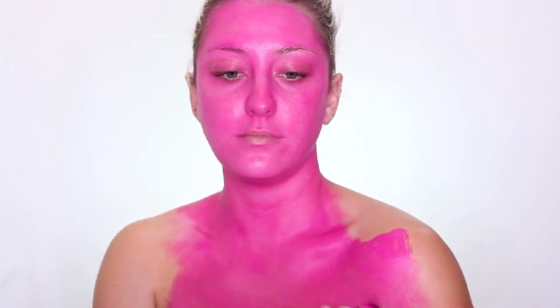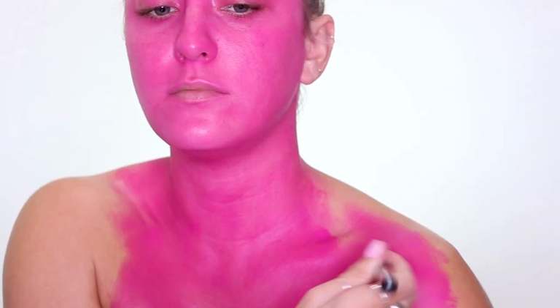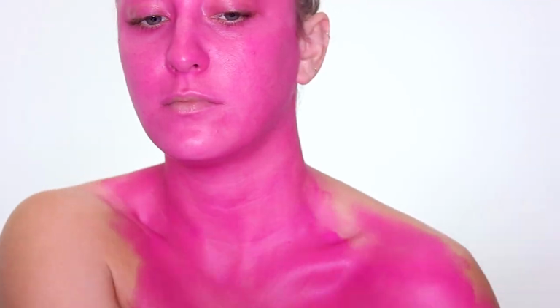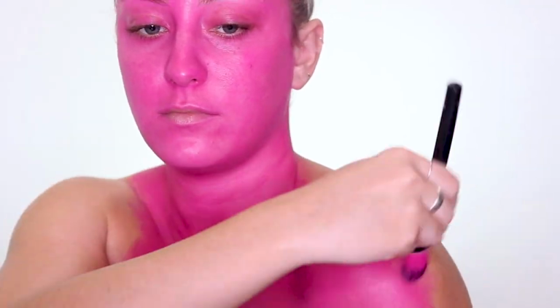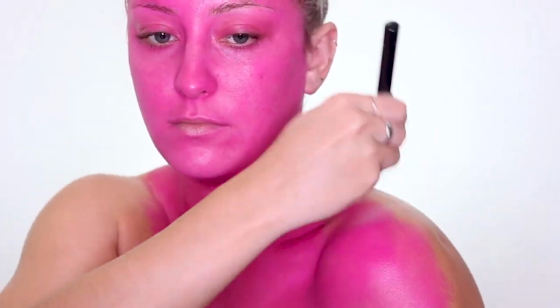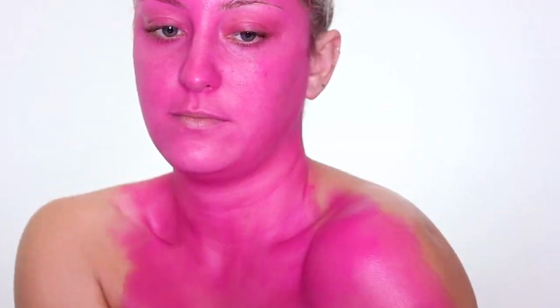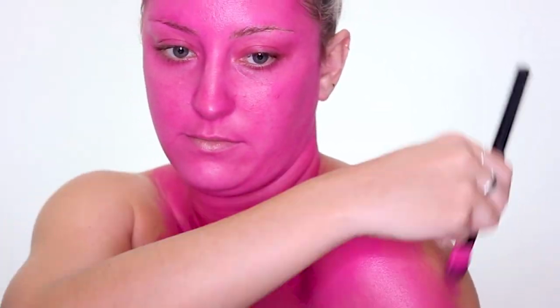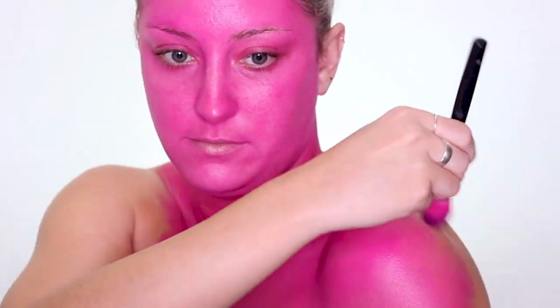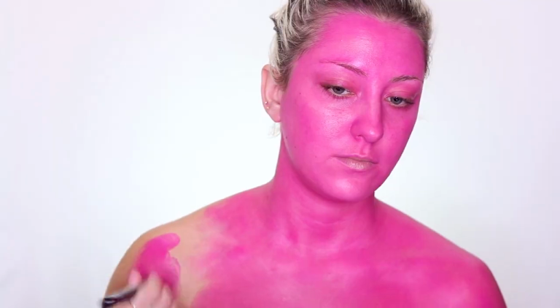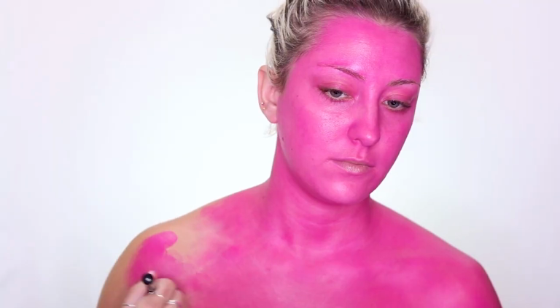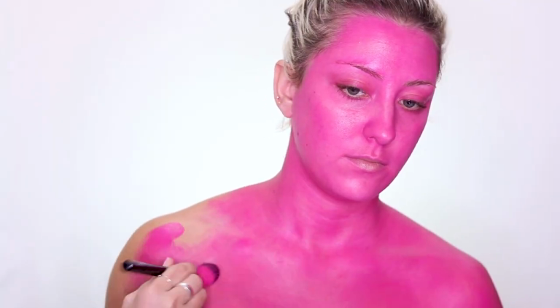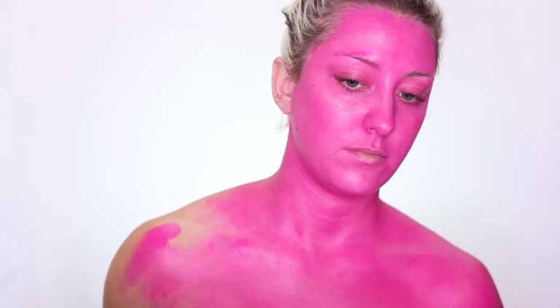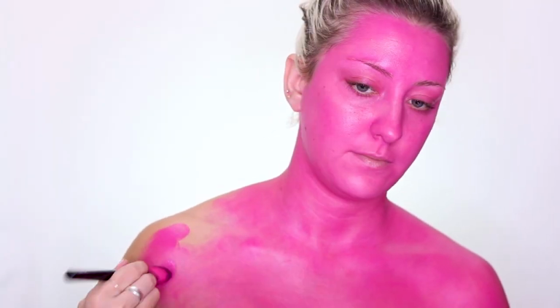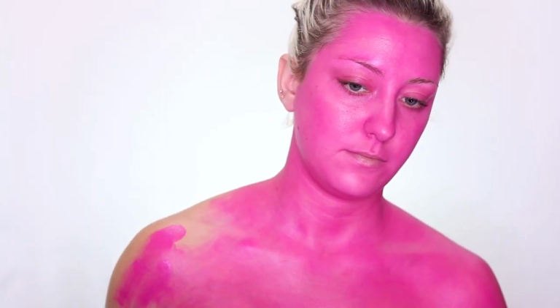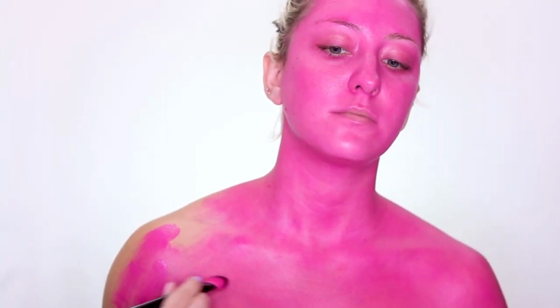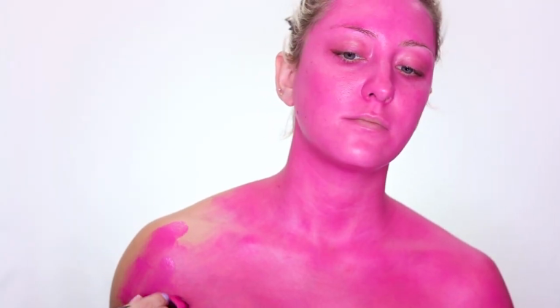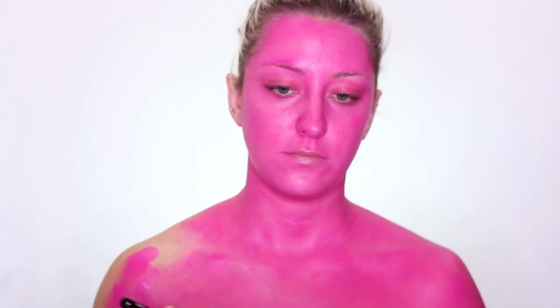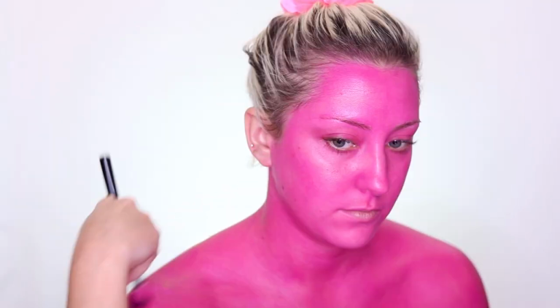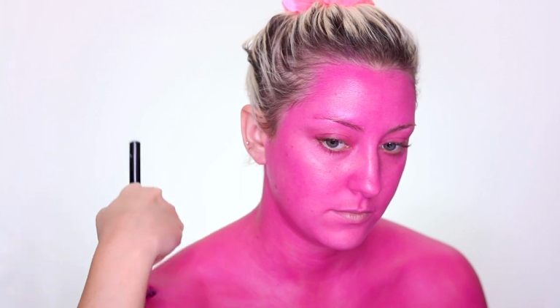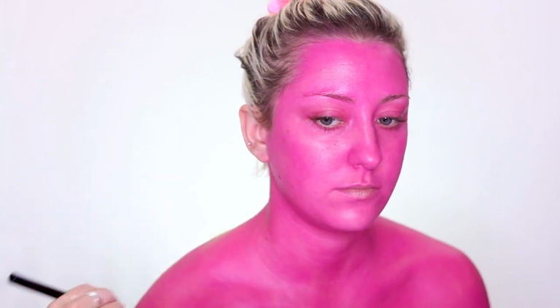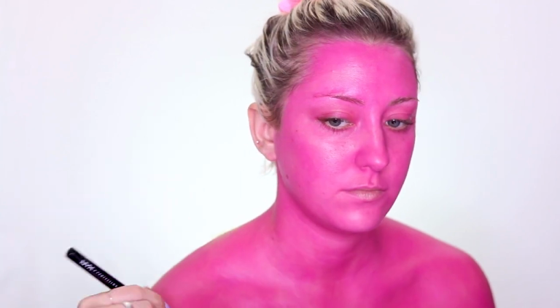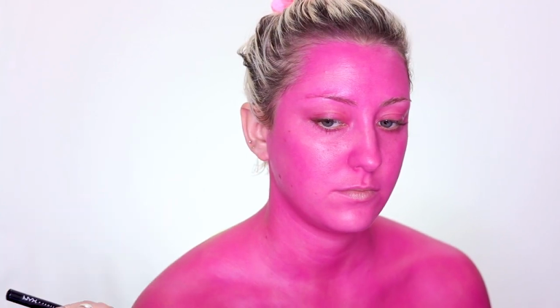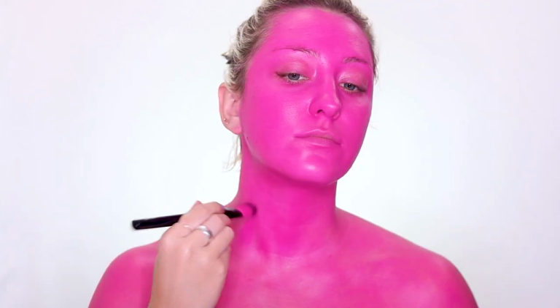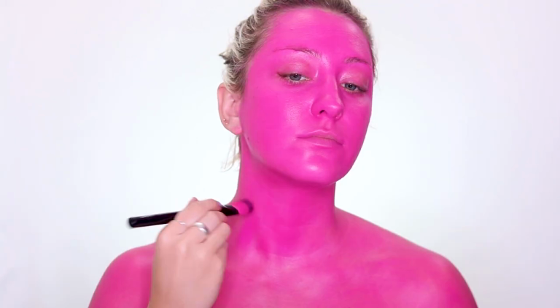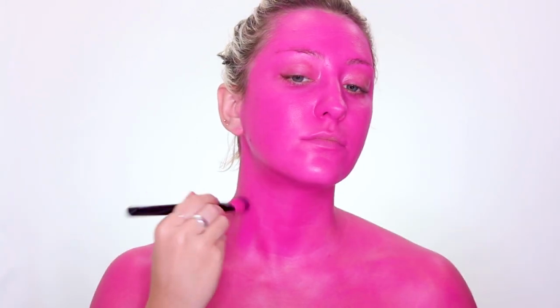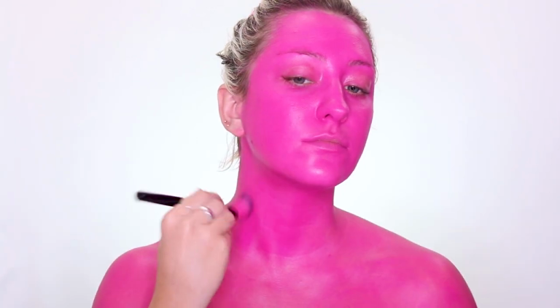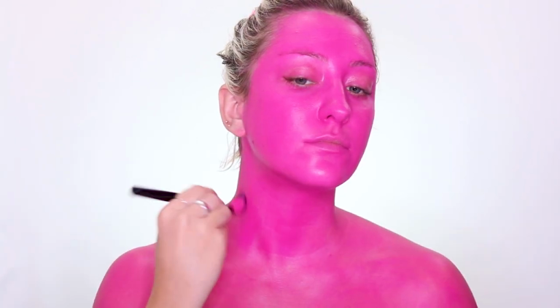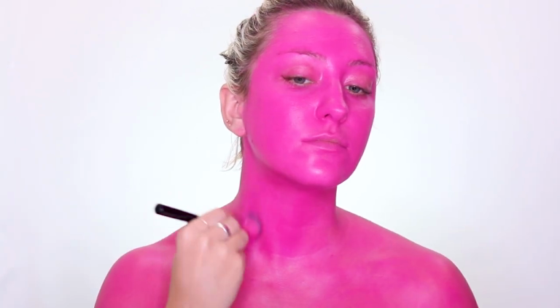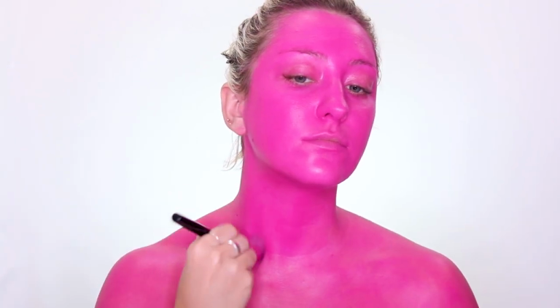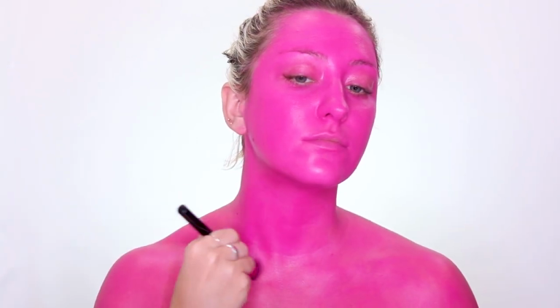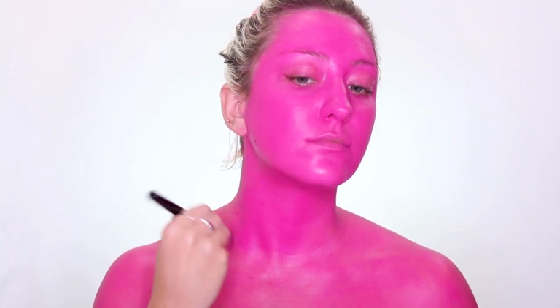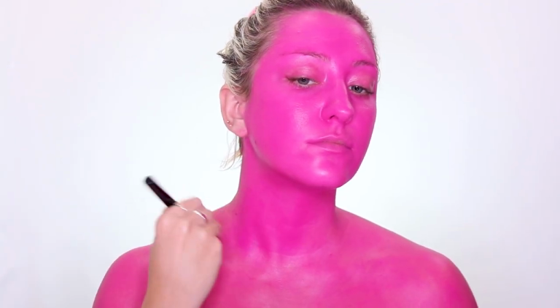It eventually all came off, but it took maybe two showers for all of it to actually get off. I ended up doing two layers to make it super duper opaque.